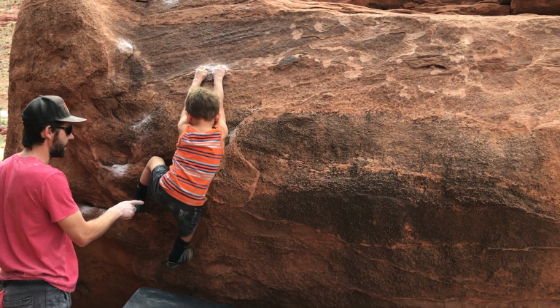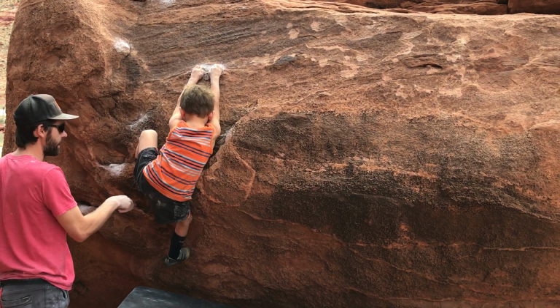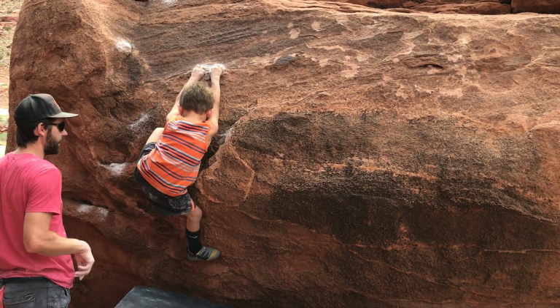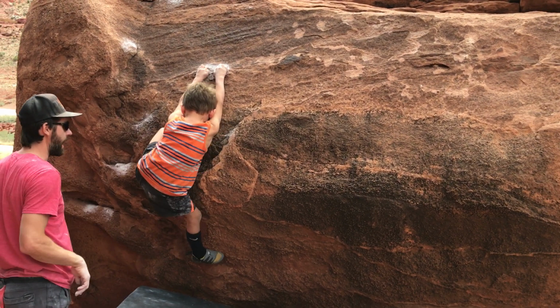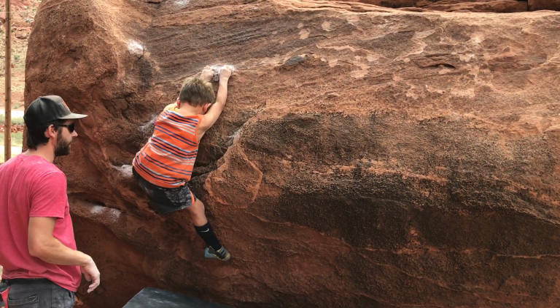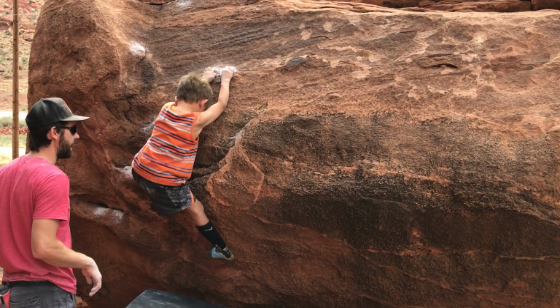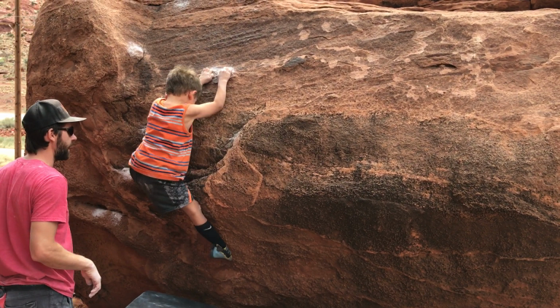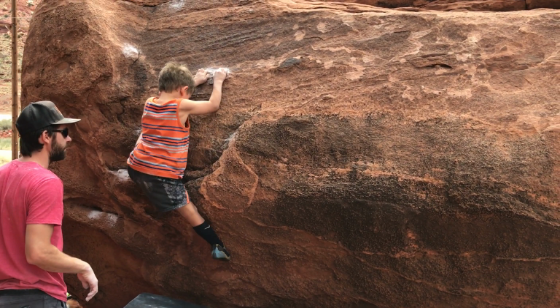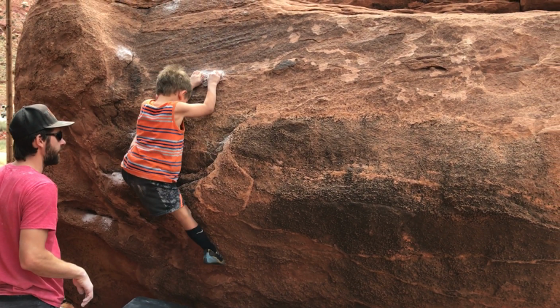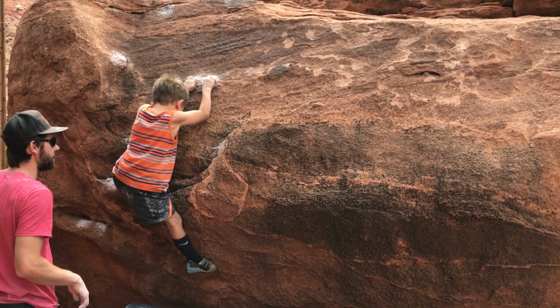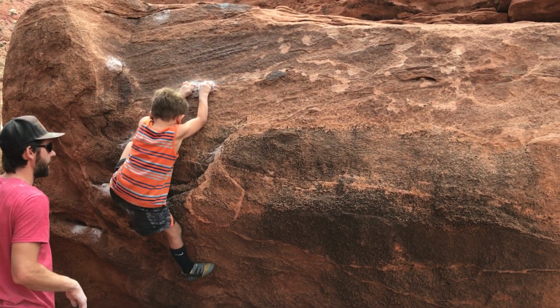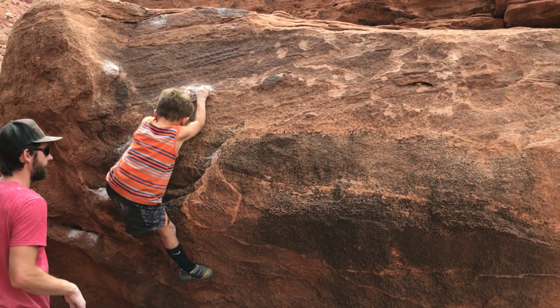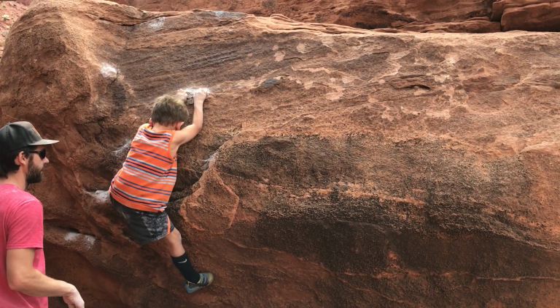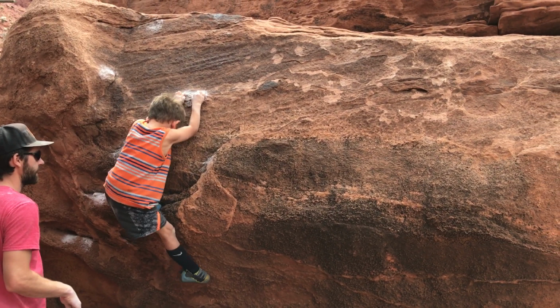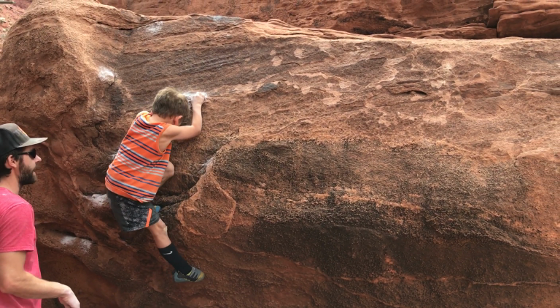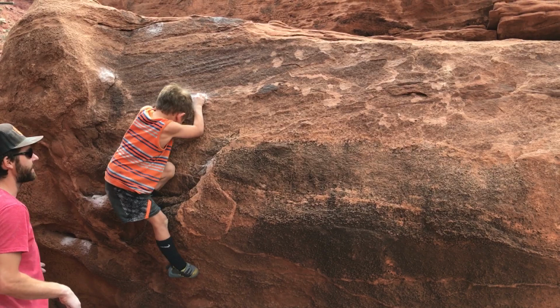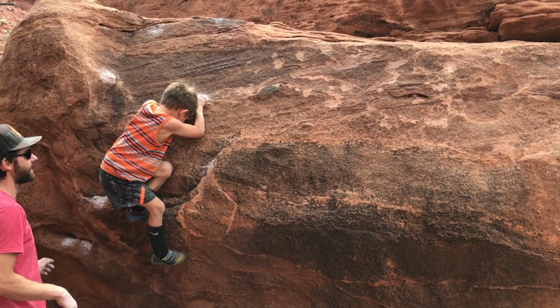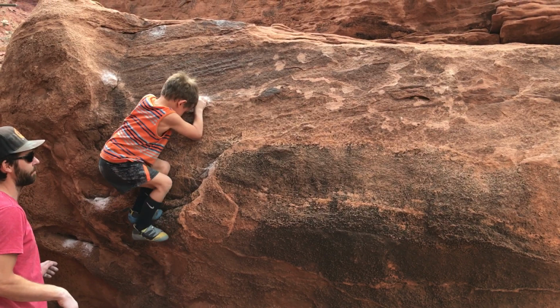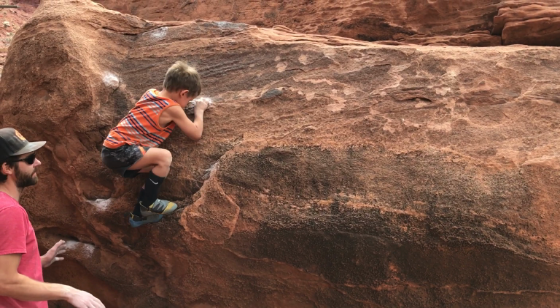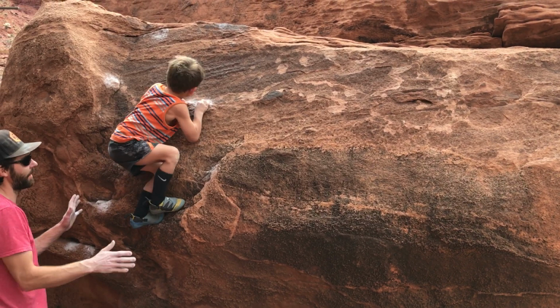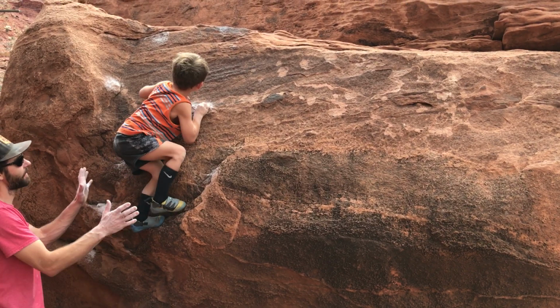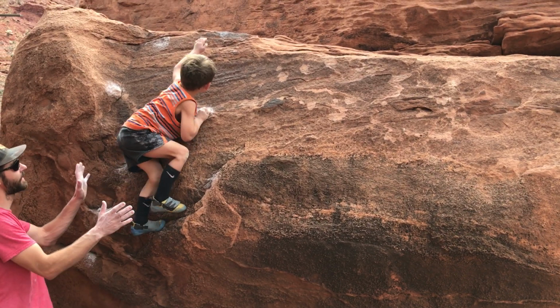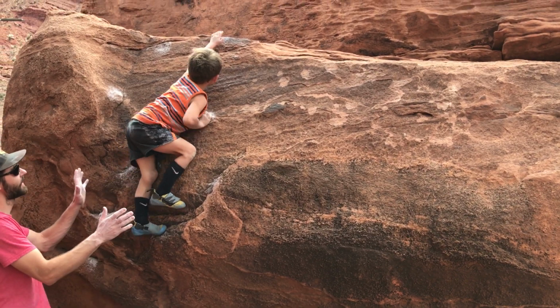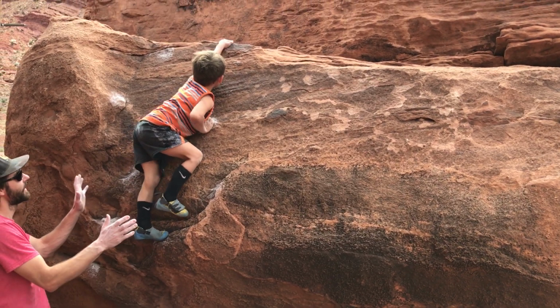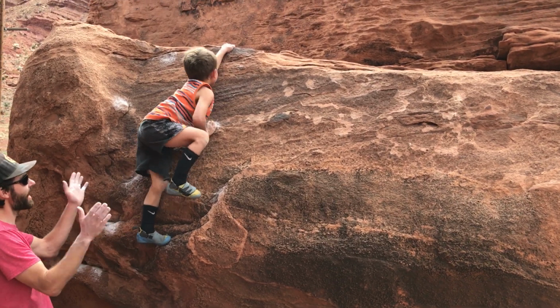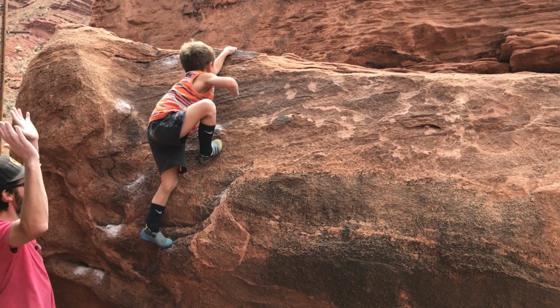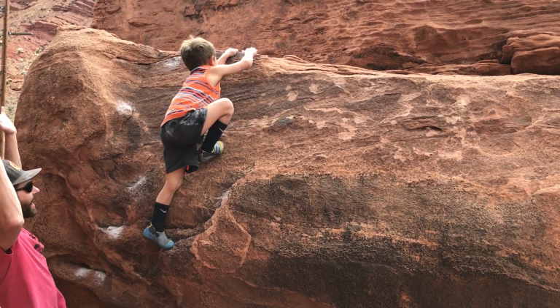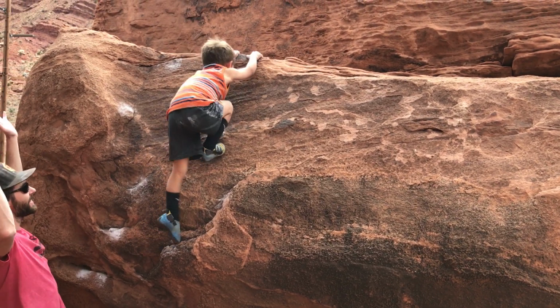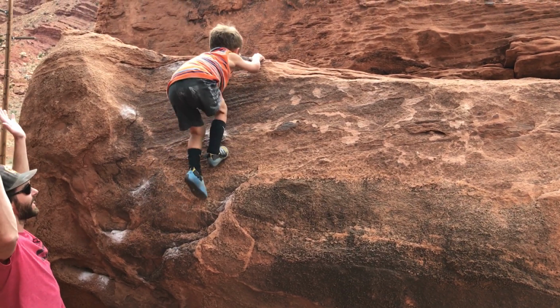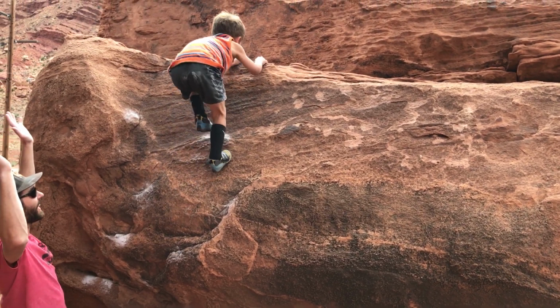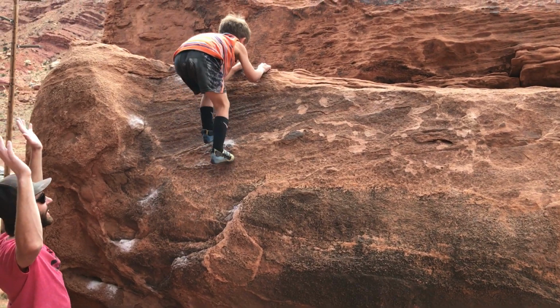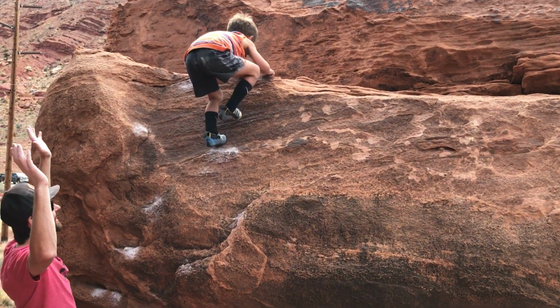Hang on. Get your foot high. Put high. Put on the good part. That's it. Now press it up. You did it. You did it.